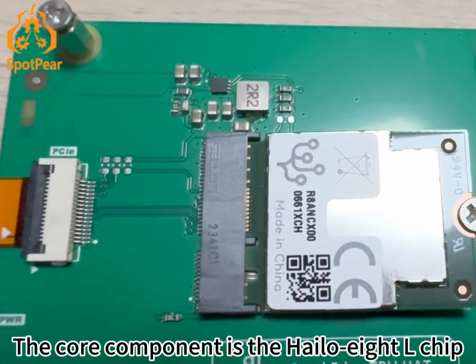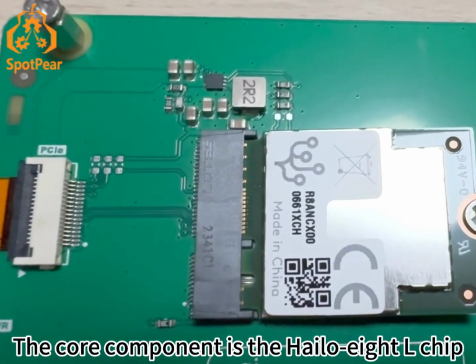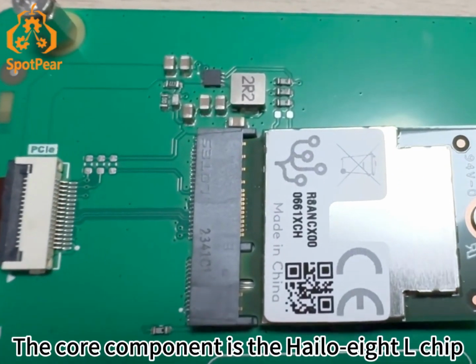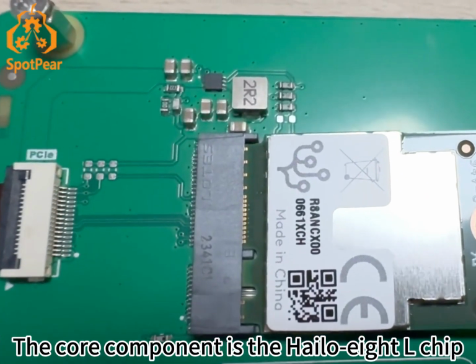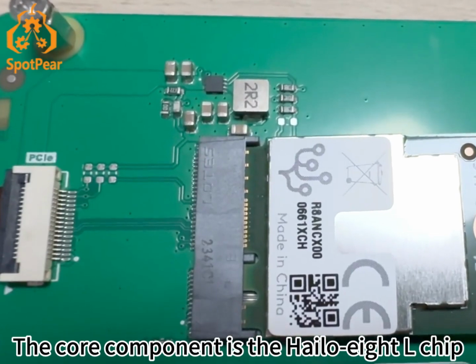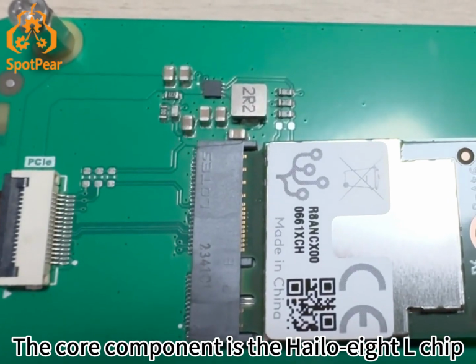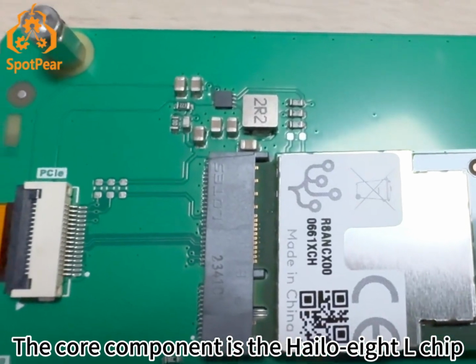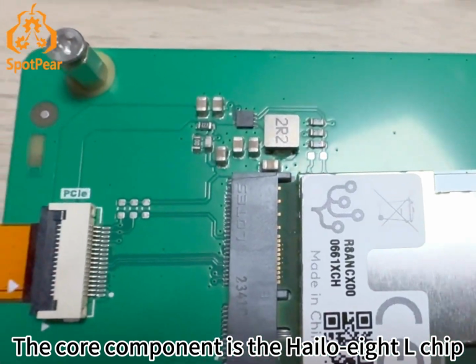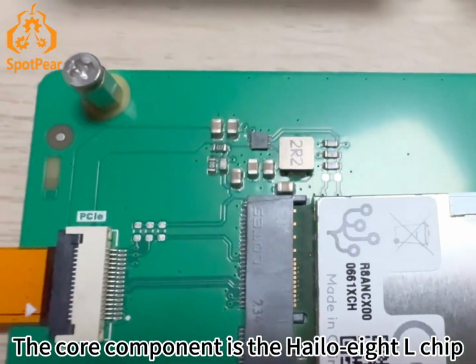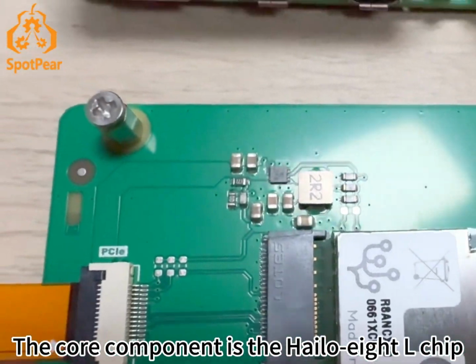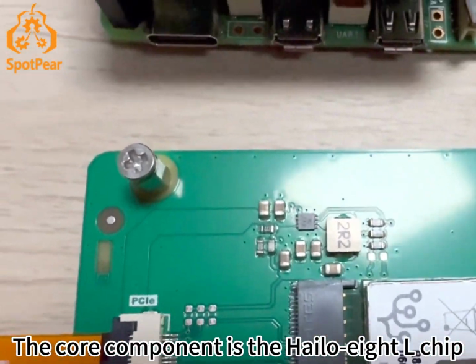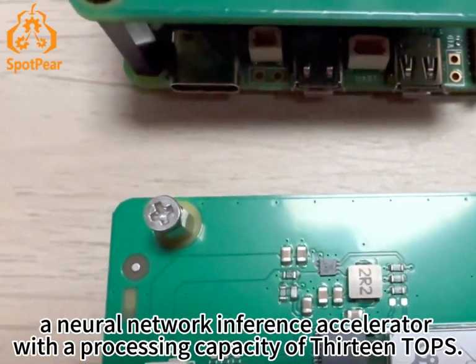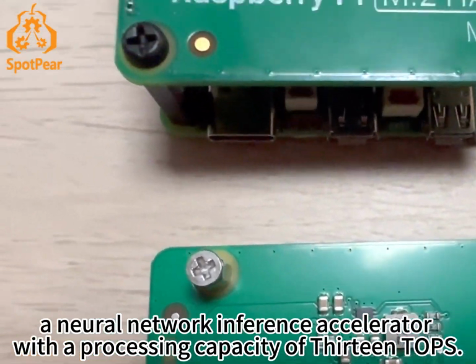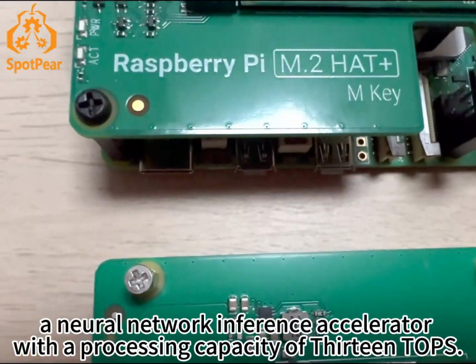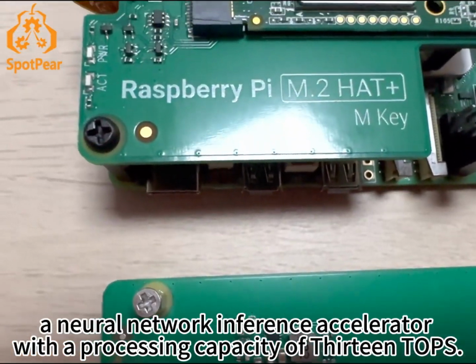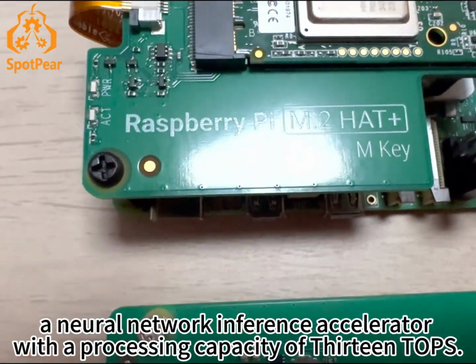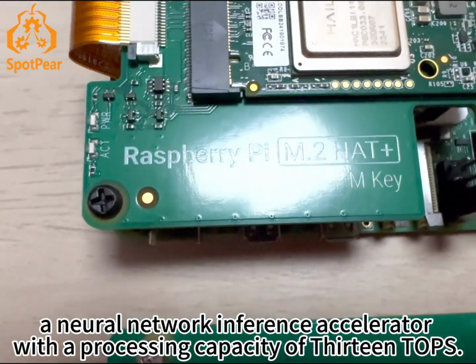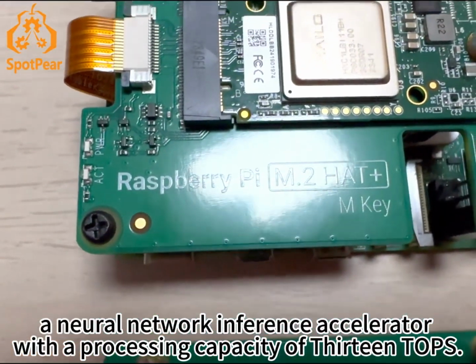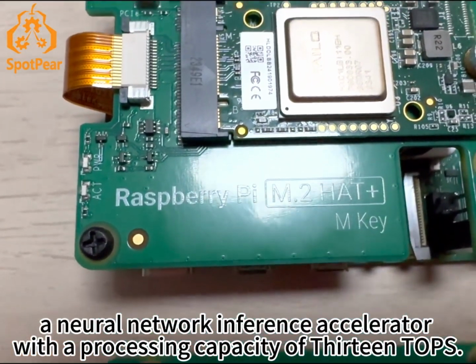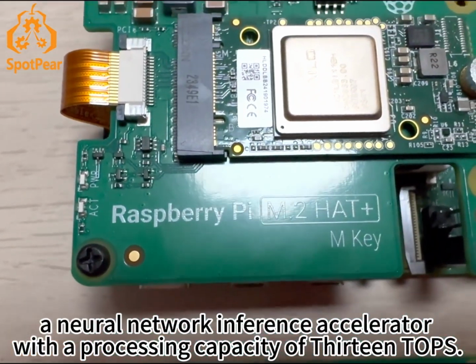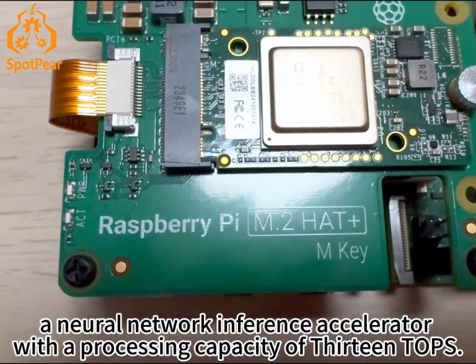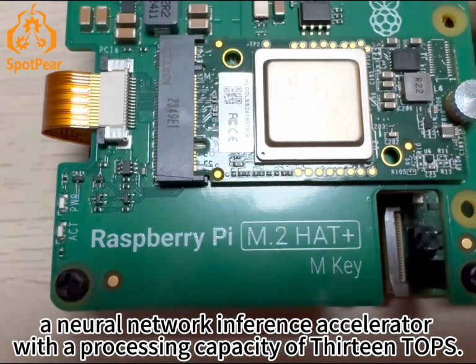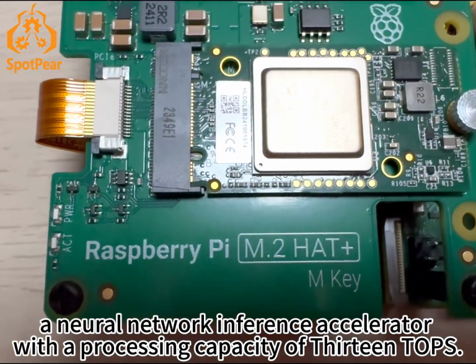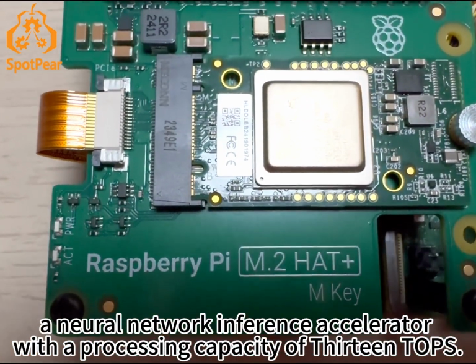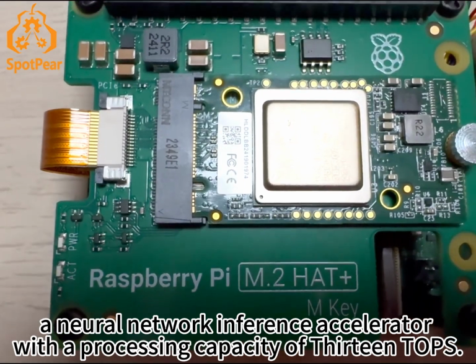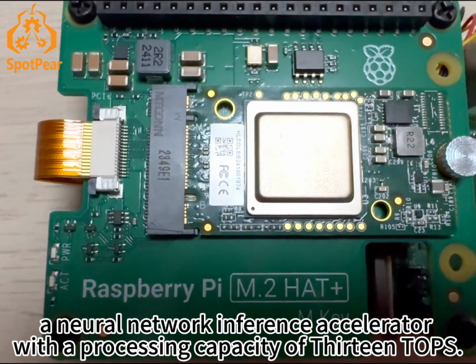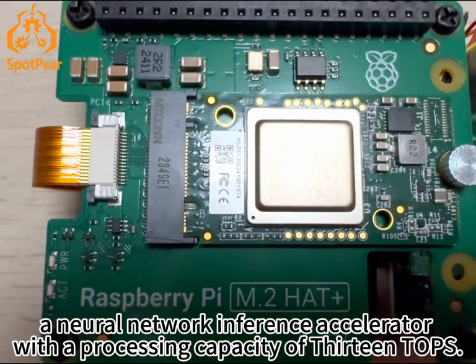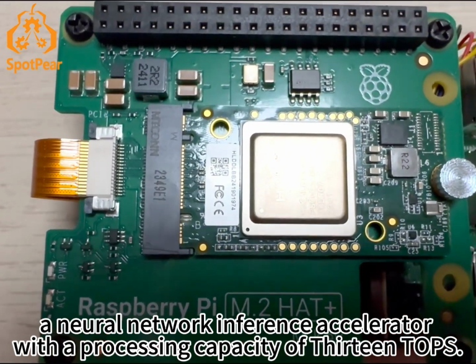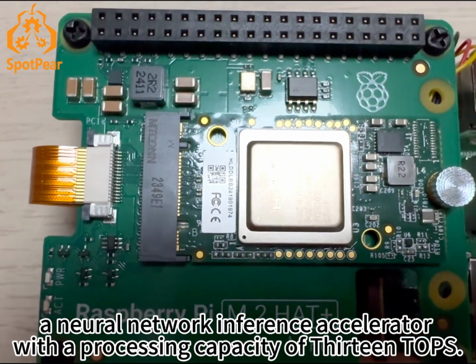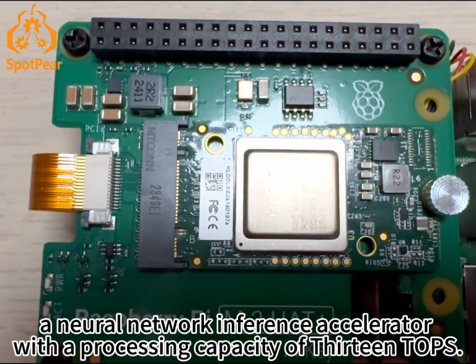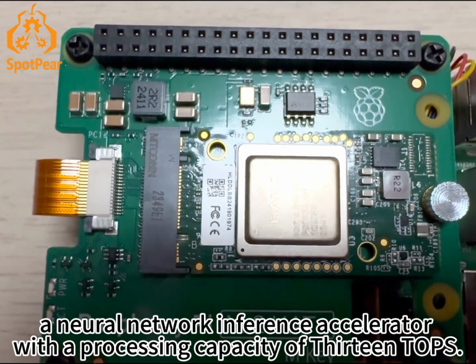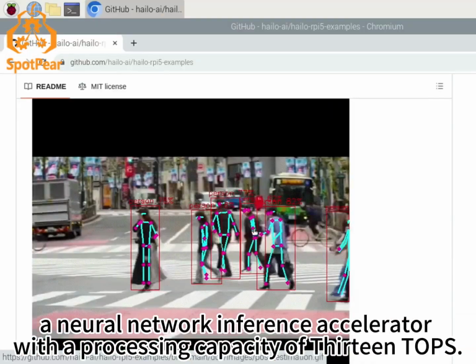The core component is the Hailo 8L chip, a neural network inference accelerator with a processing capacity of 13 TOPS.